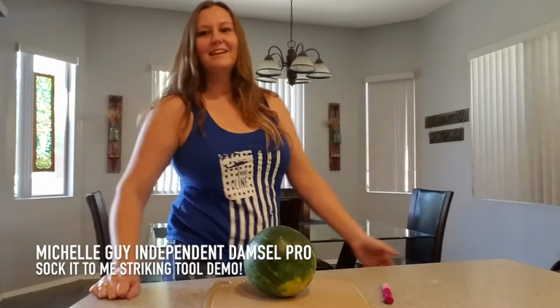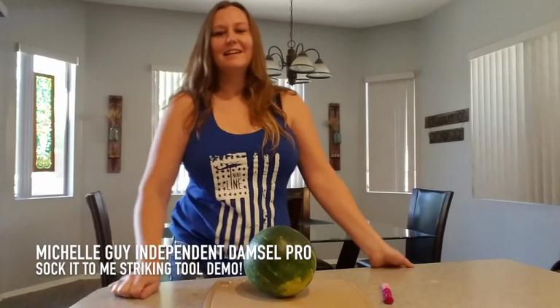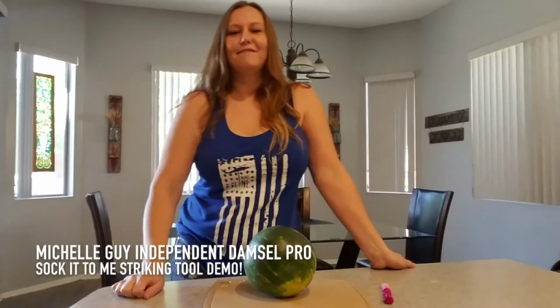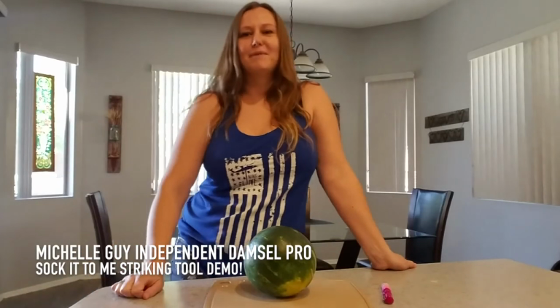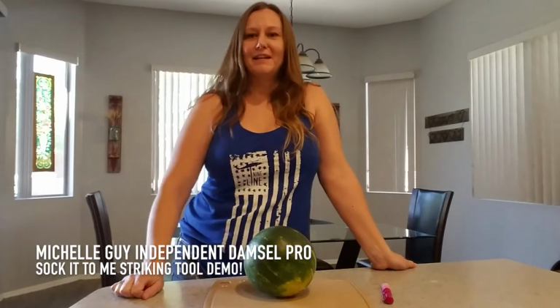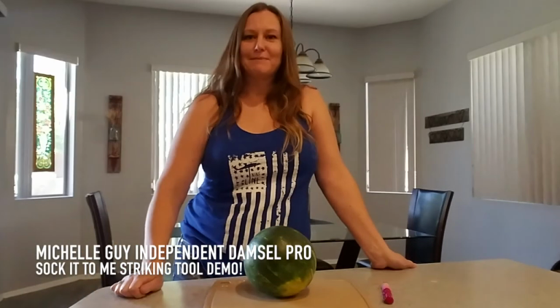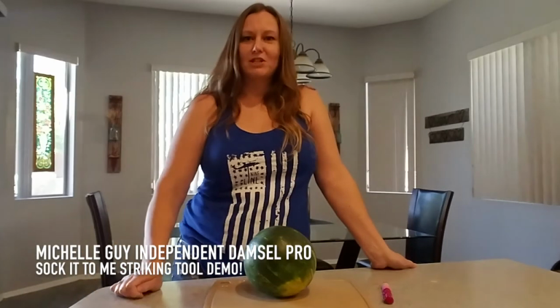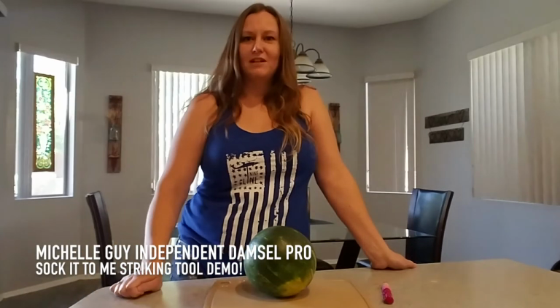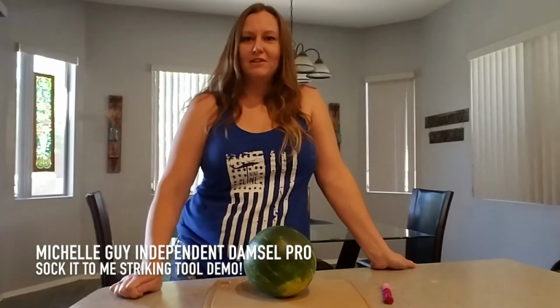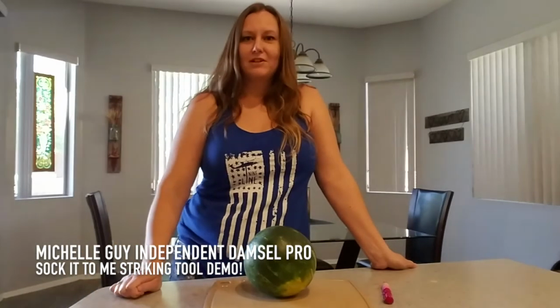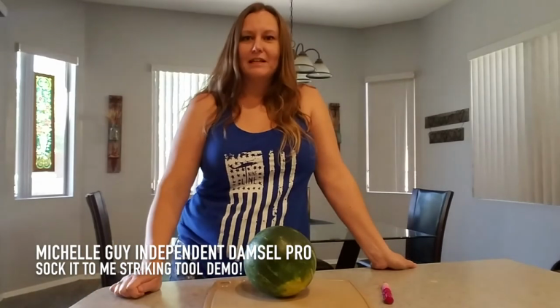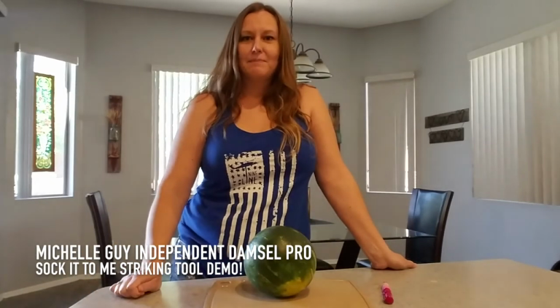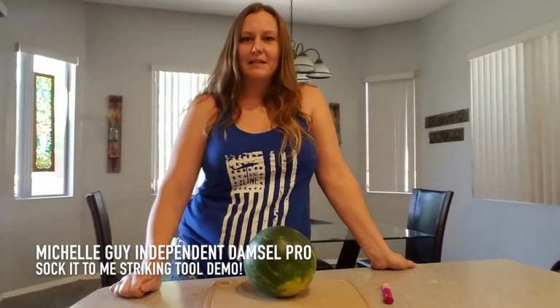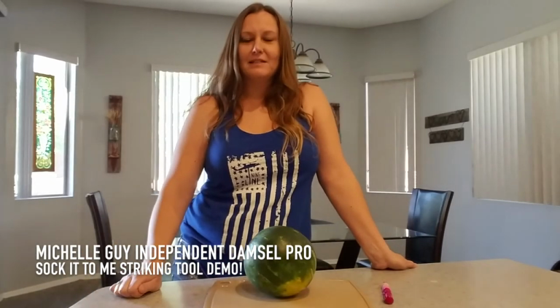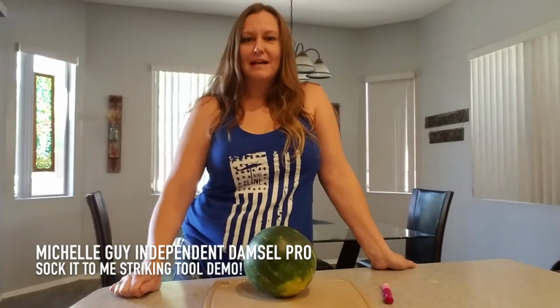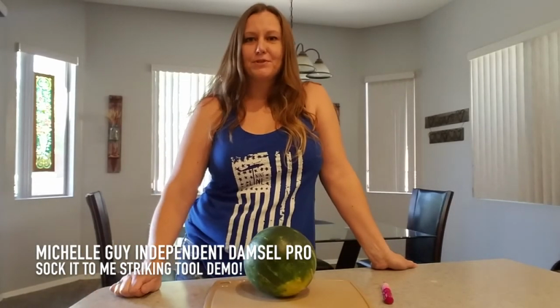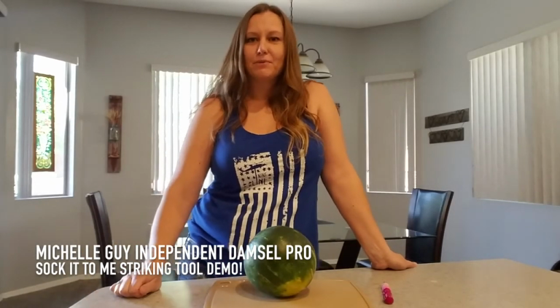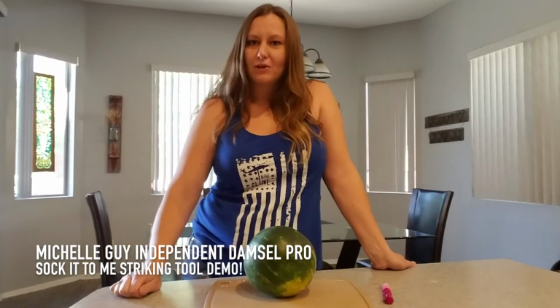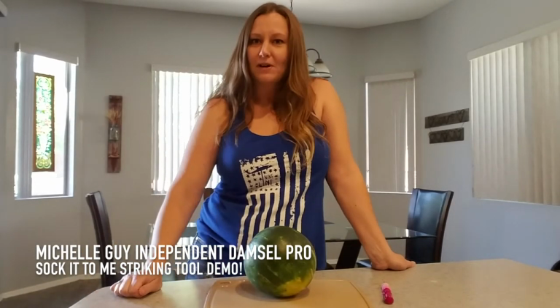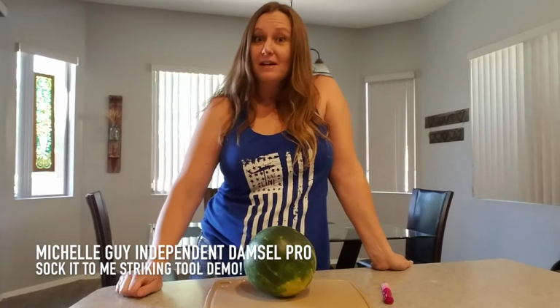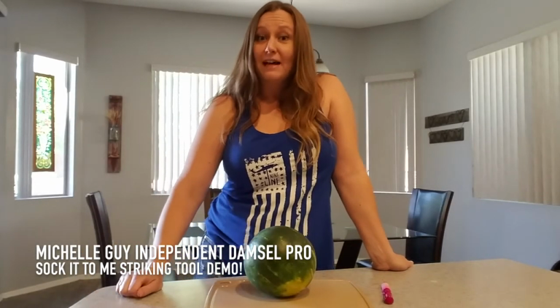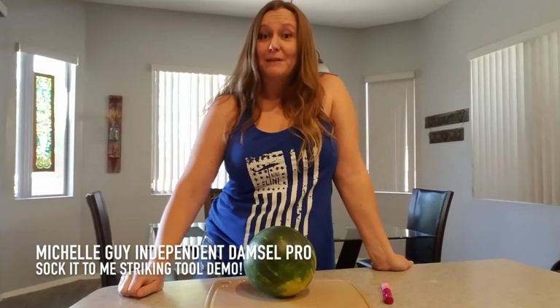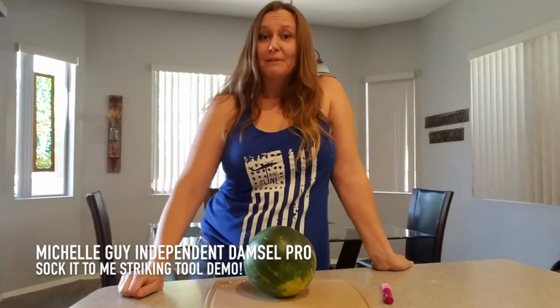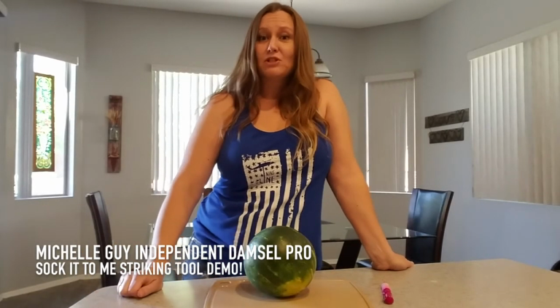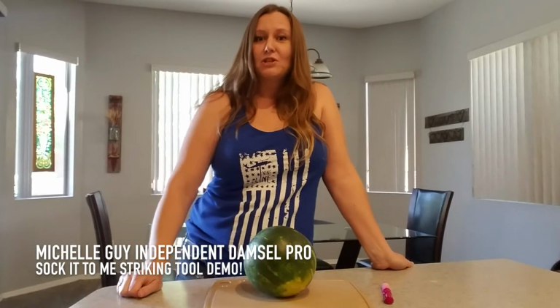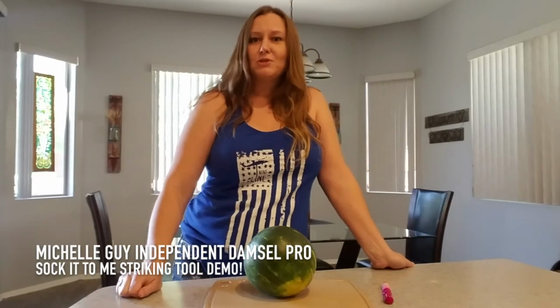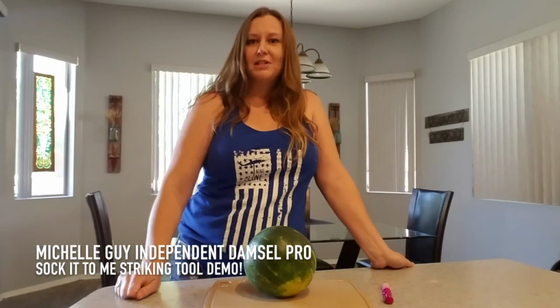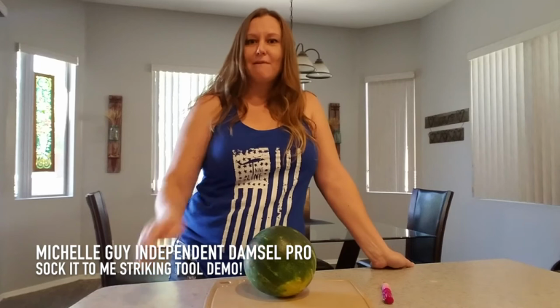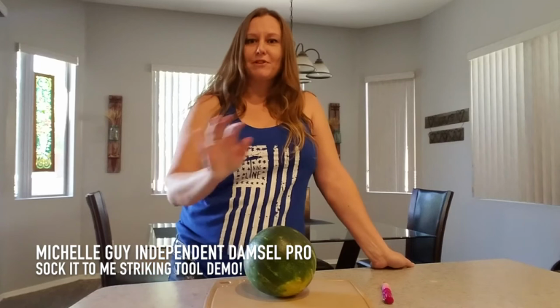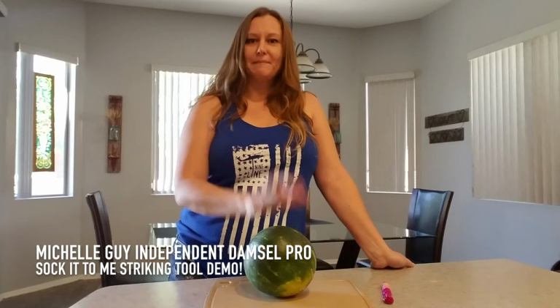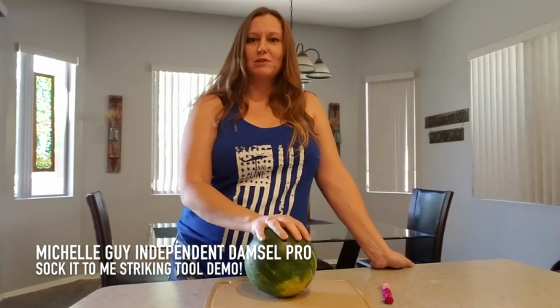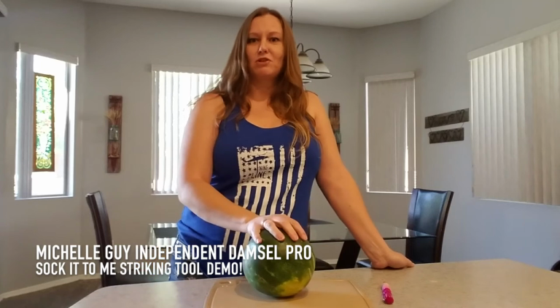Hey everybody, it's Michelle, your Independent Damsel Pro. I'm coming to you today with a demonstration.